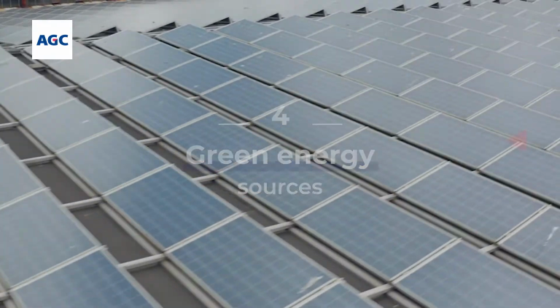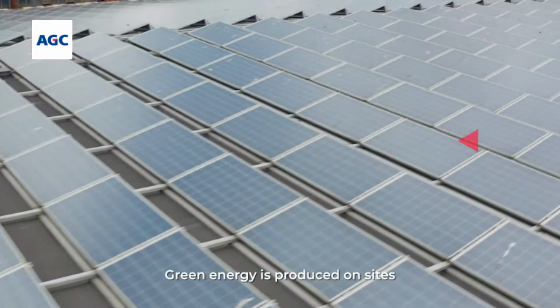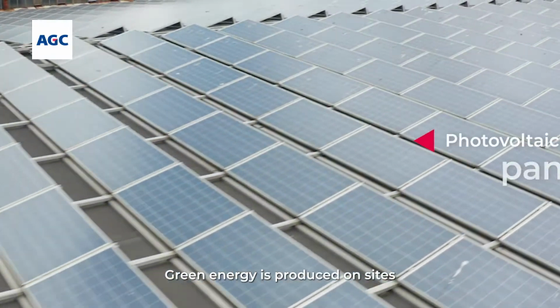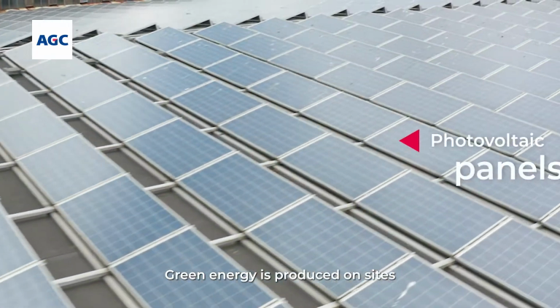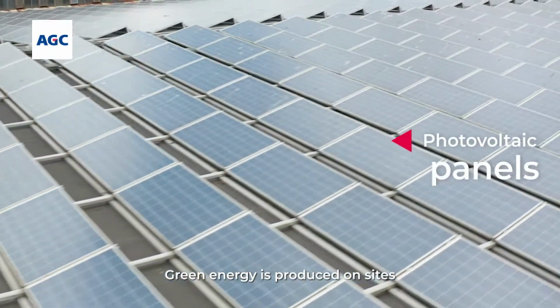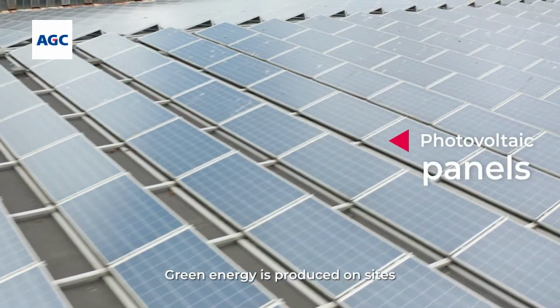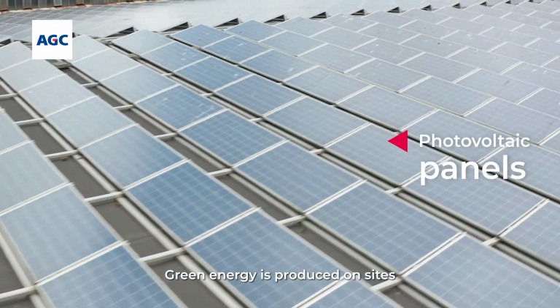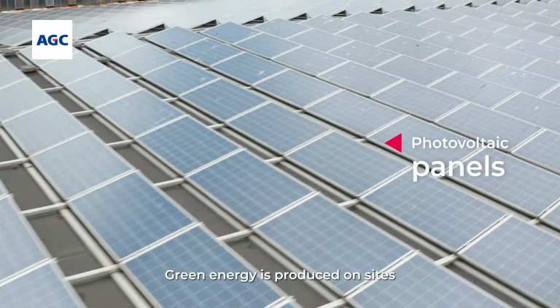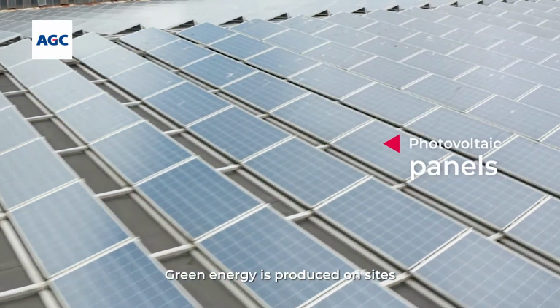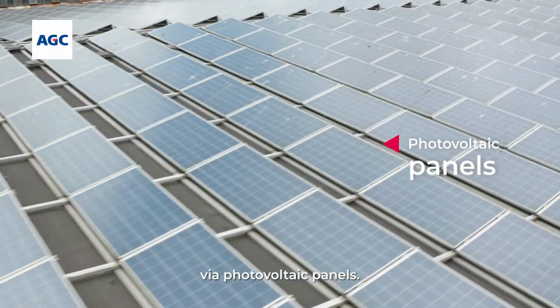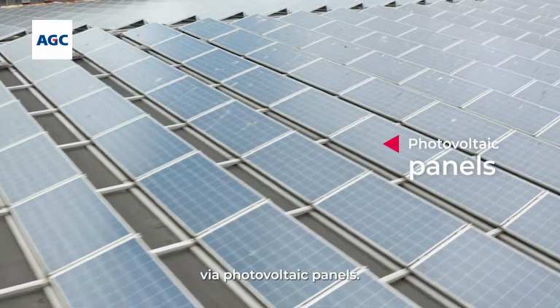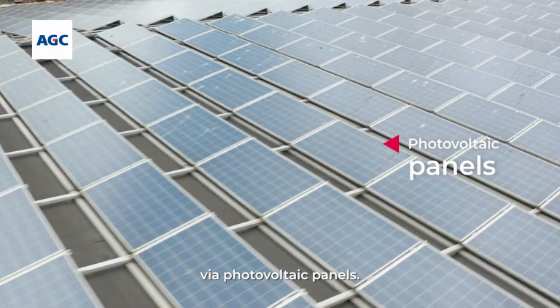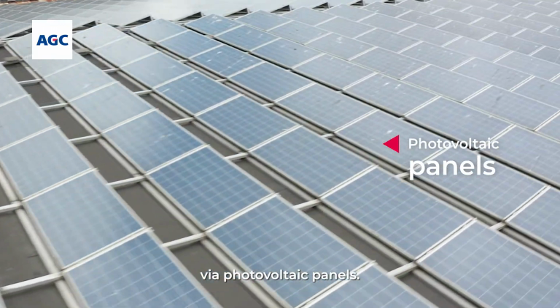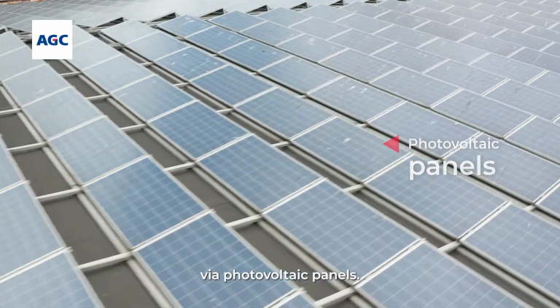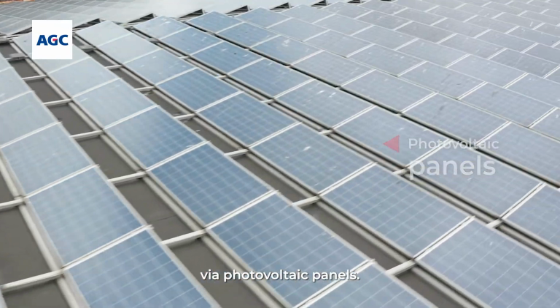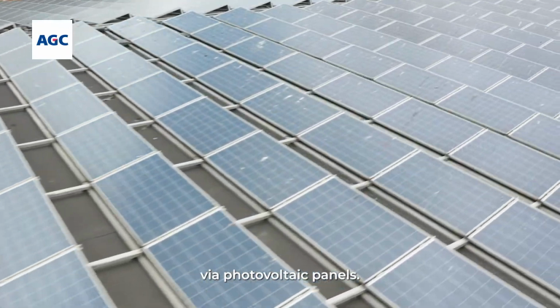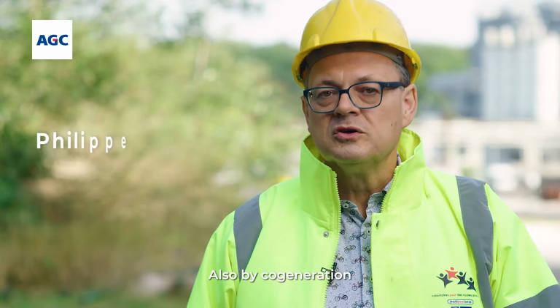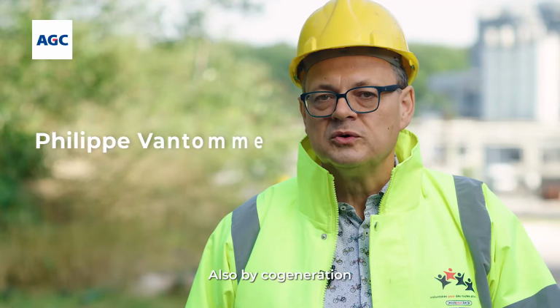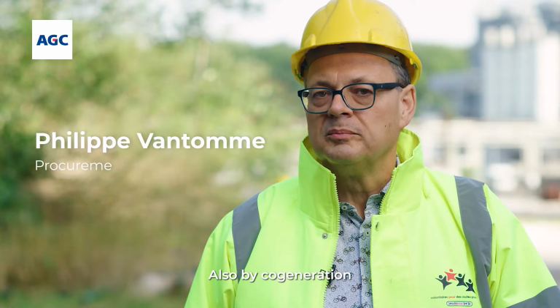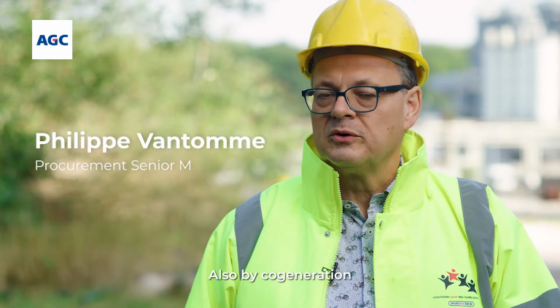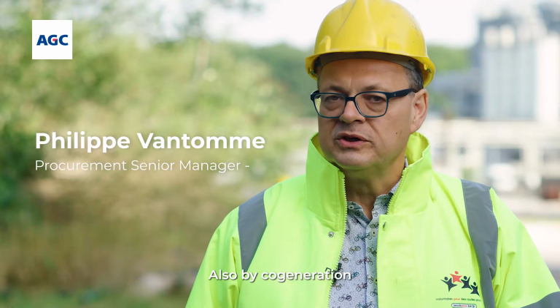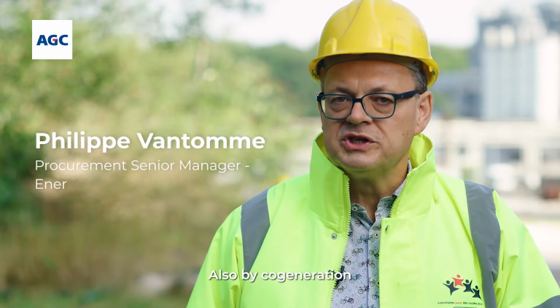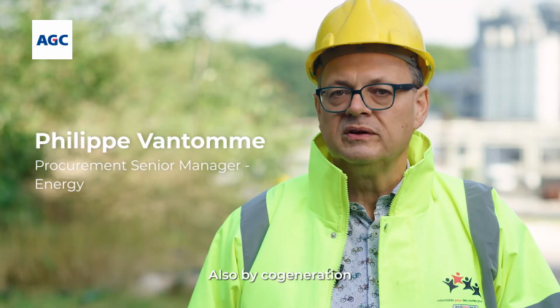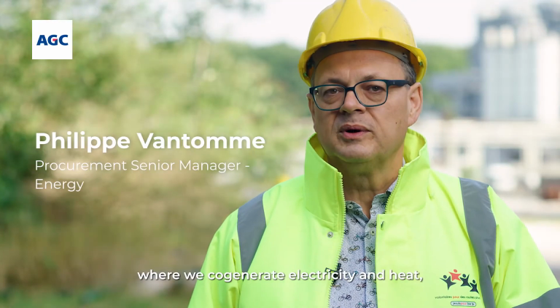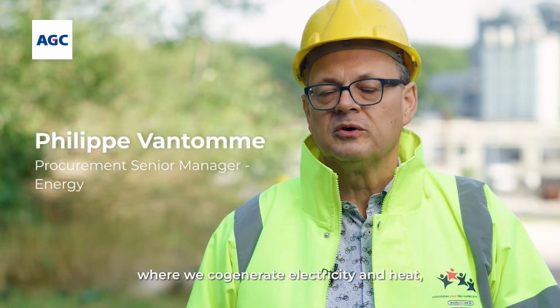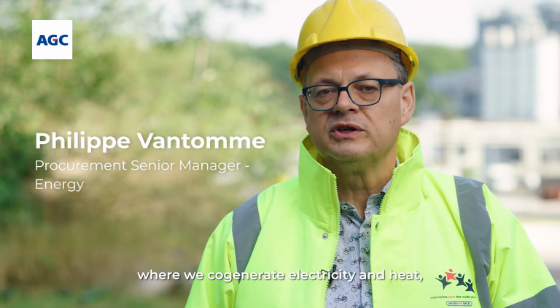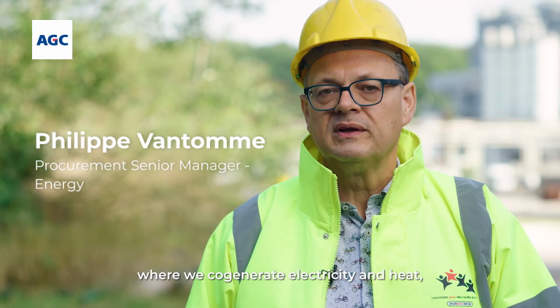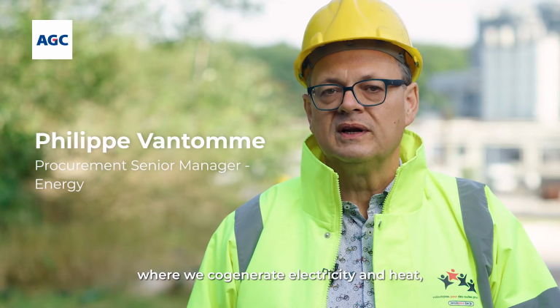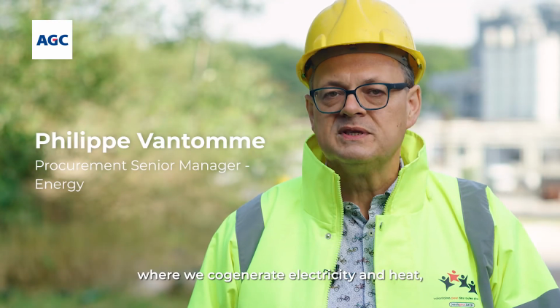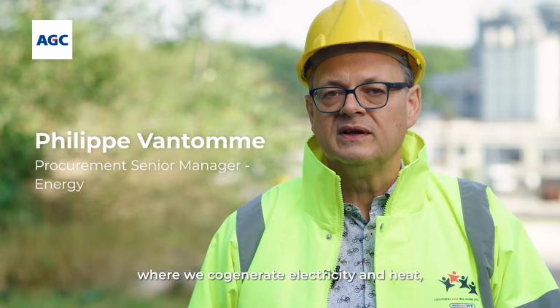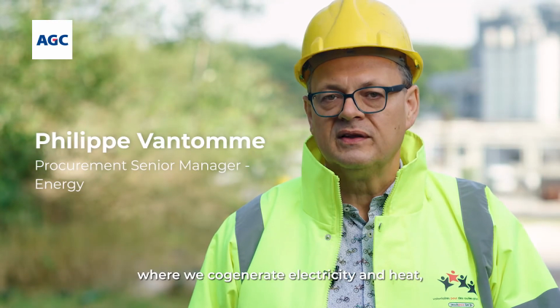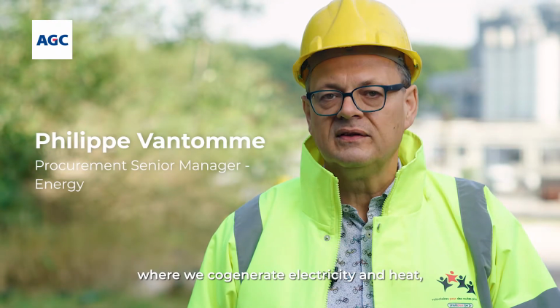Green energy is produced on-site via photovoltaic panels, also by cogeneration, where we co-generate electricity and heat.